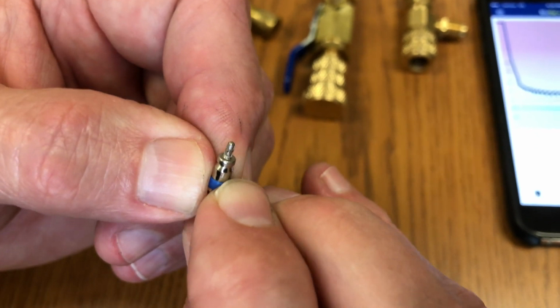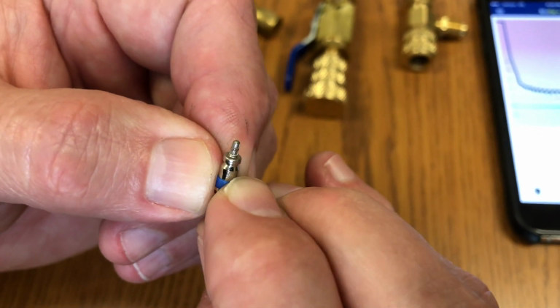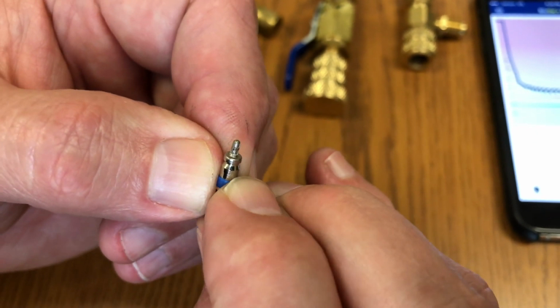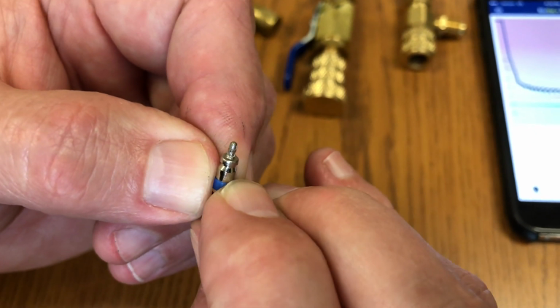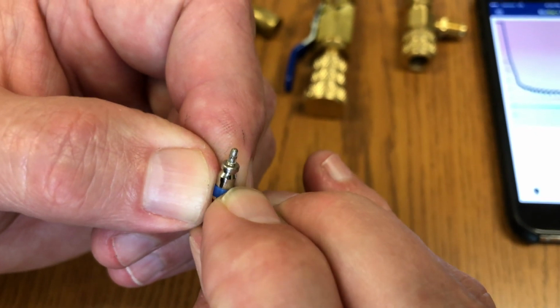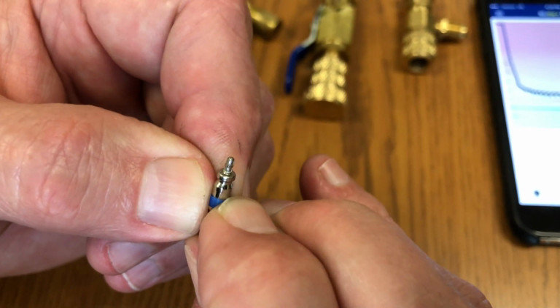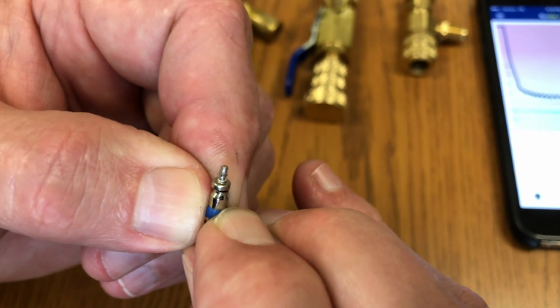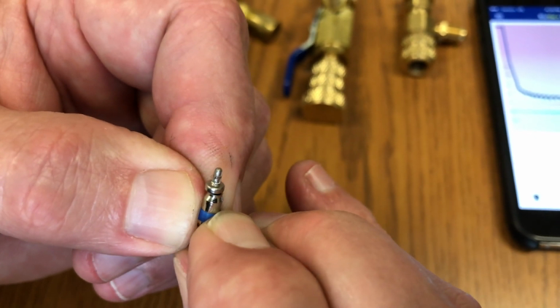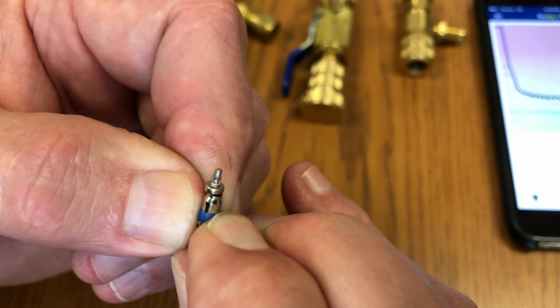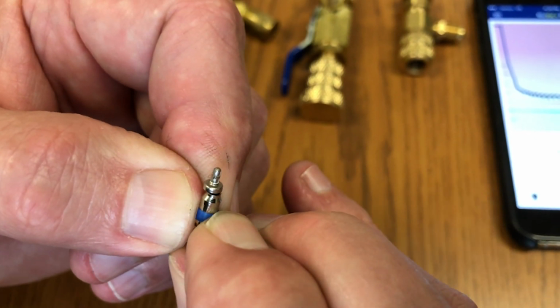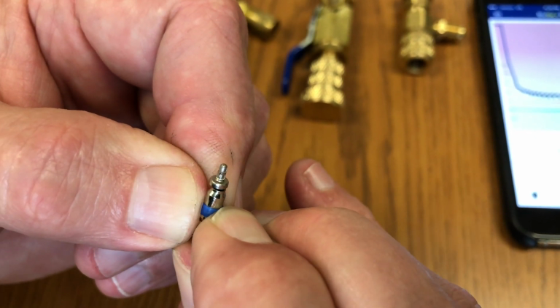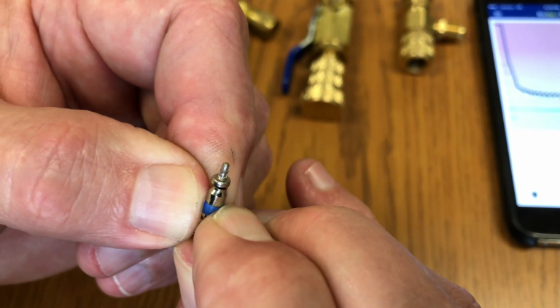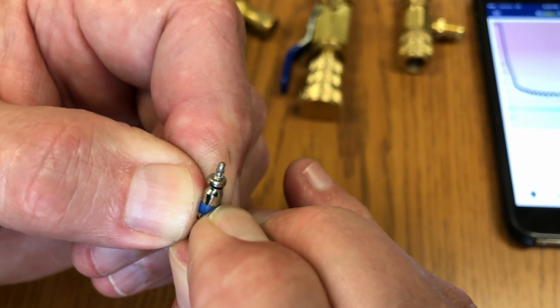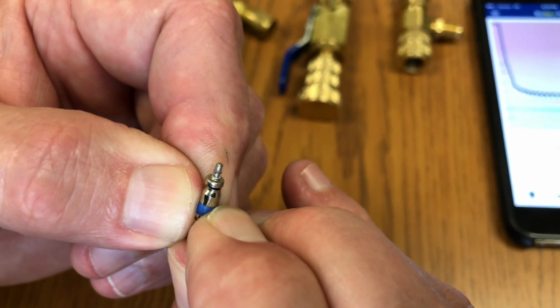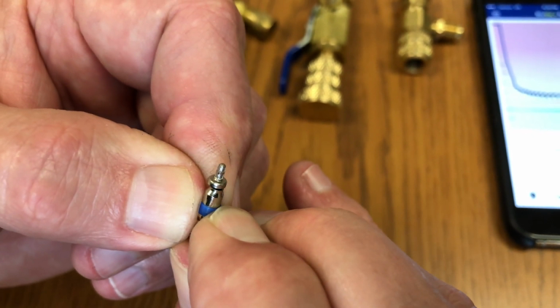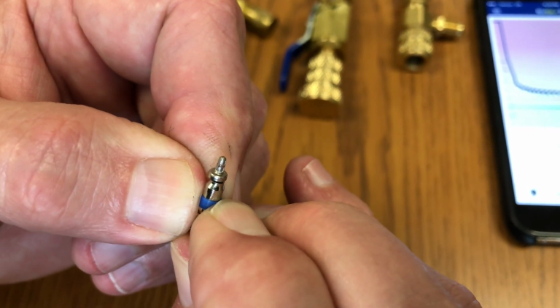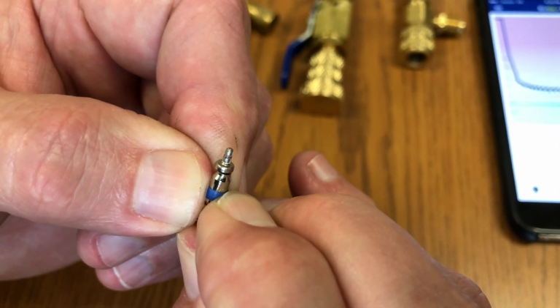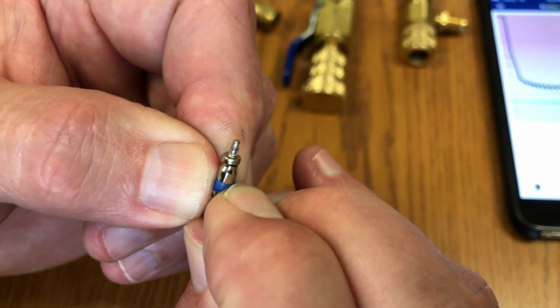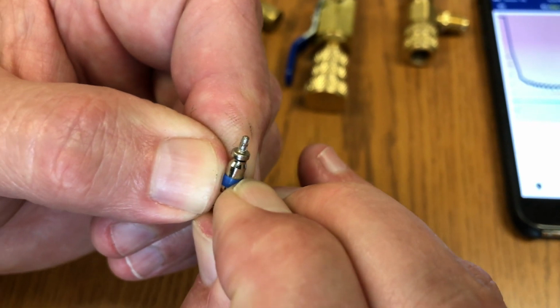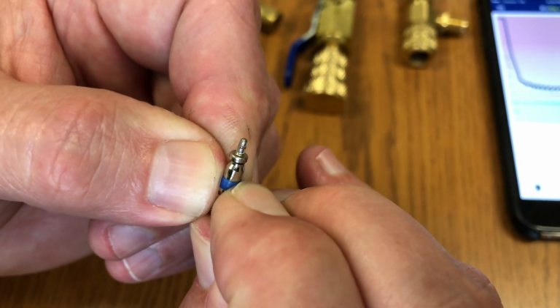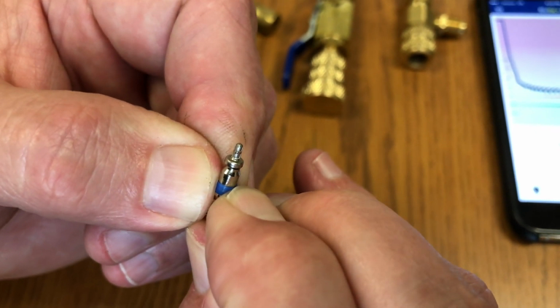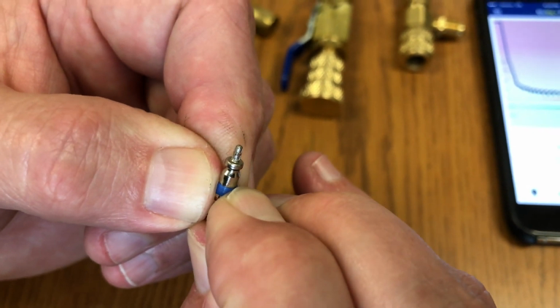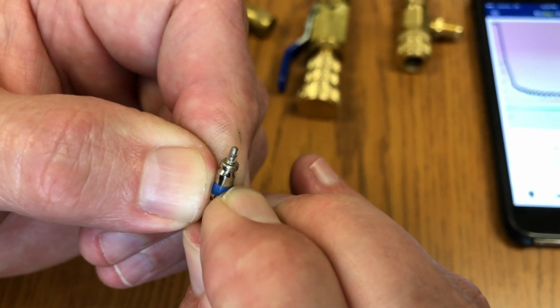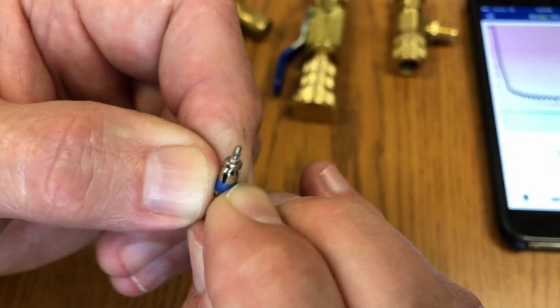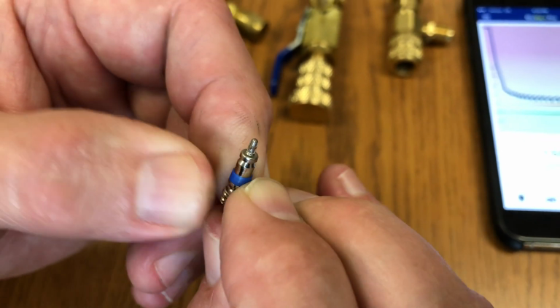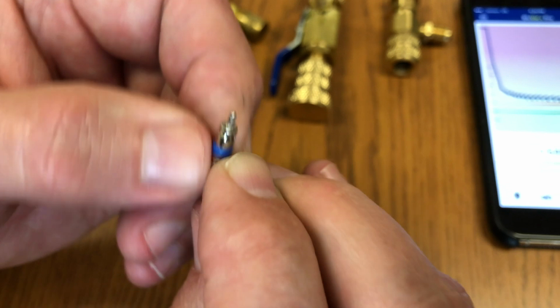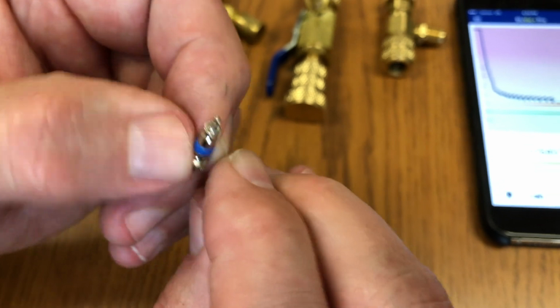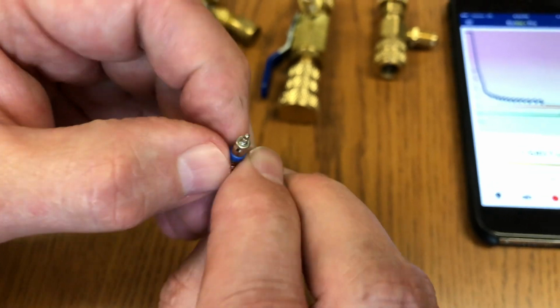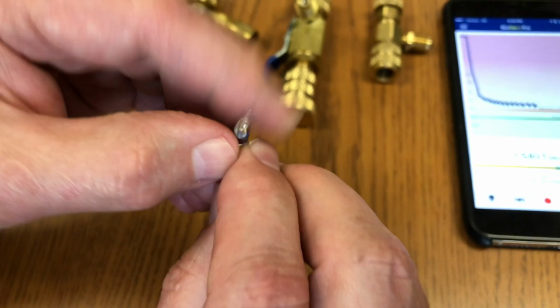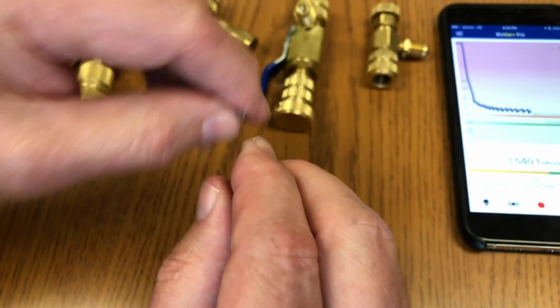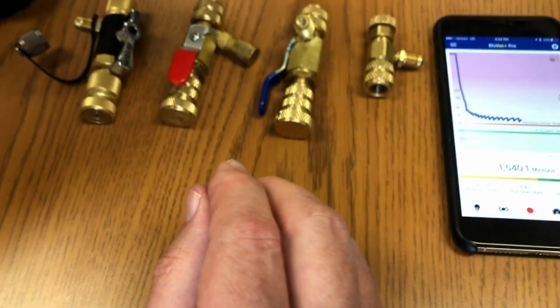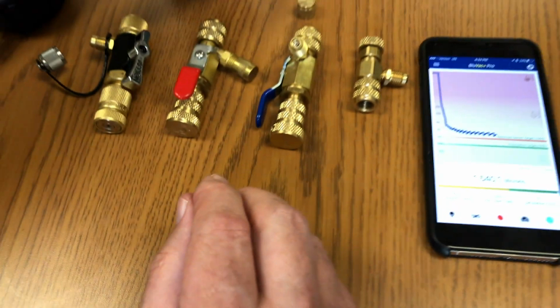The way that you stop that is you fully open up the valve core. Now here's where the problem lies.